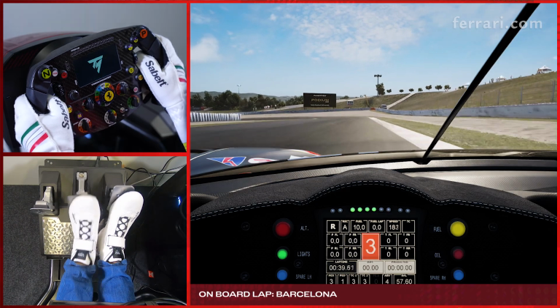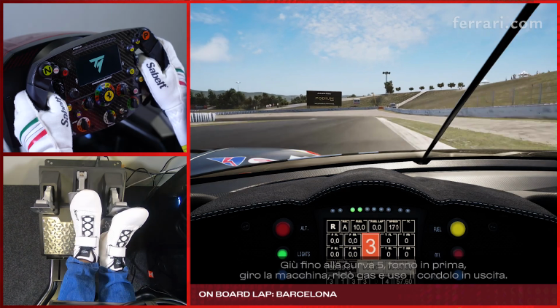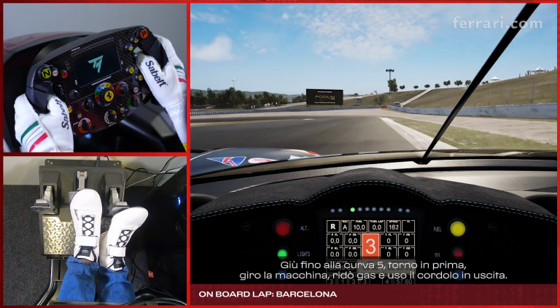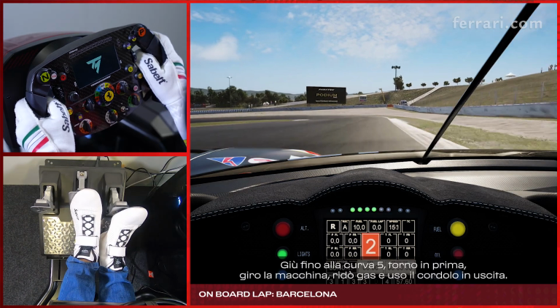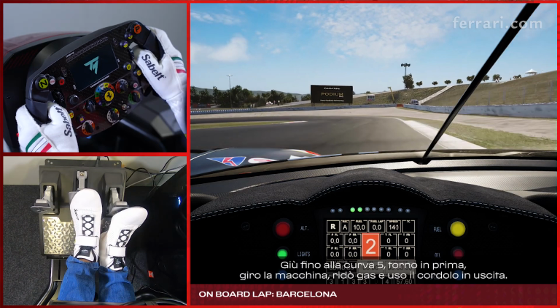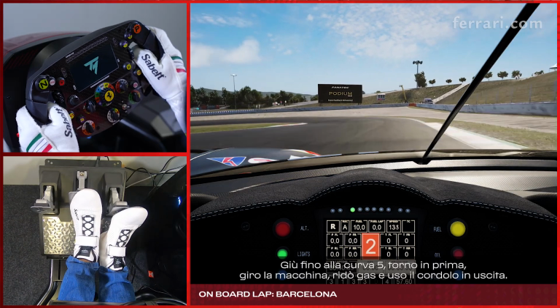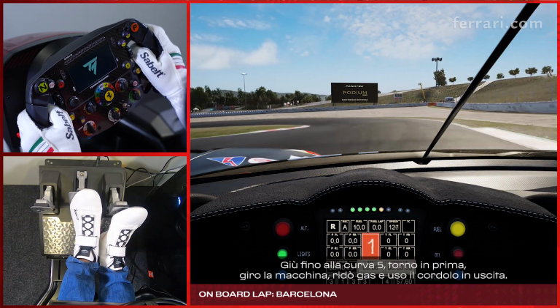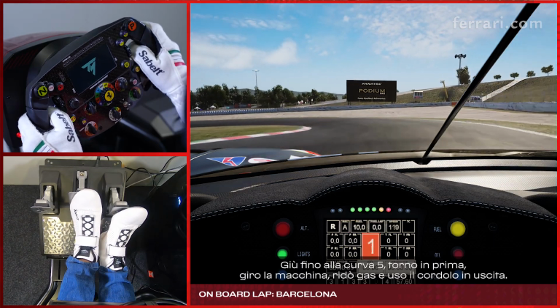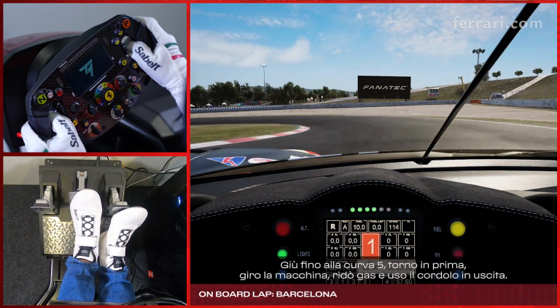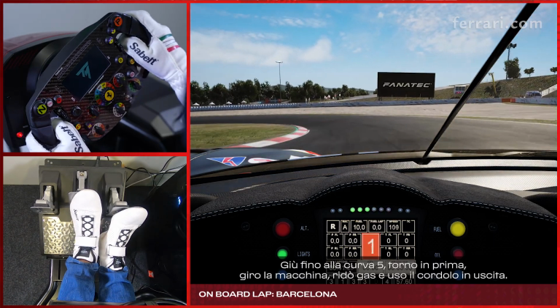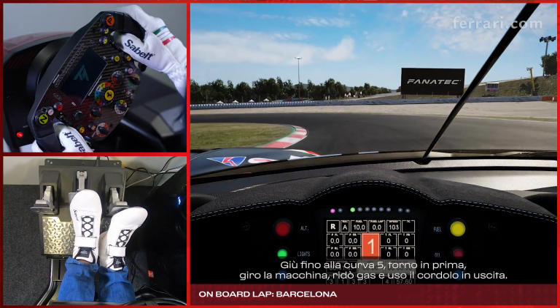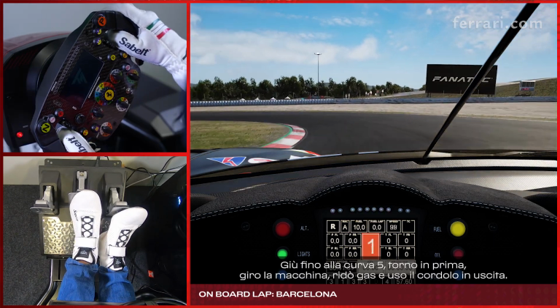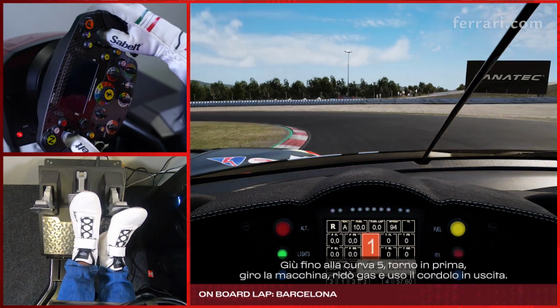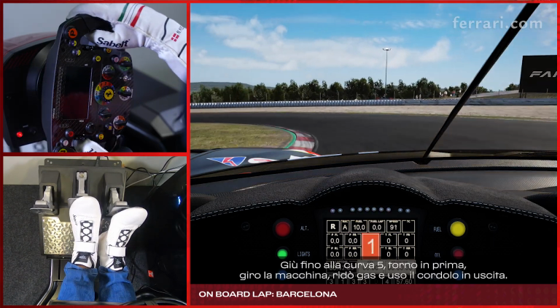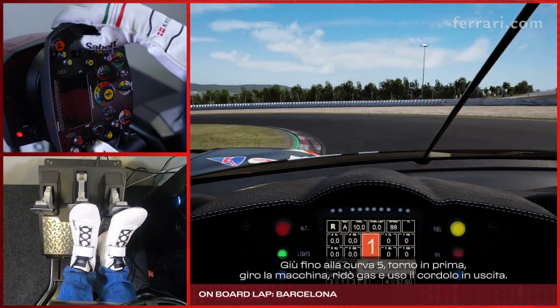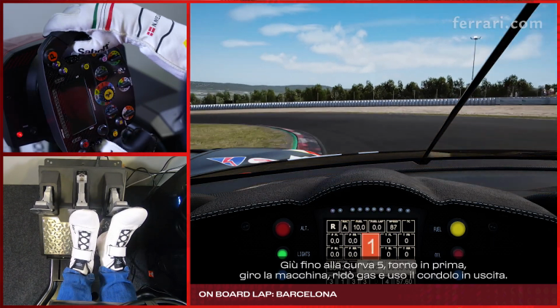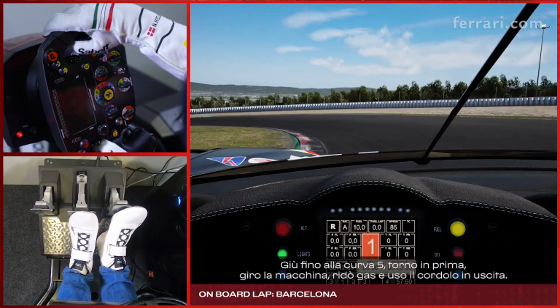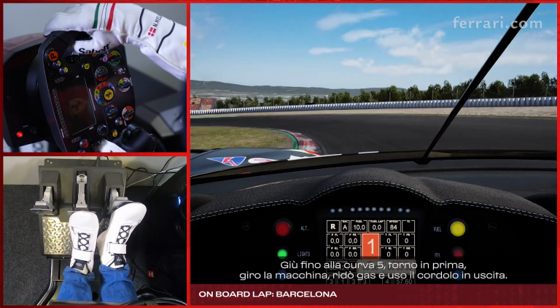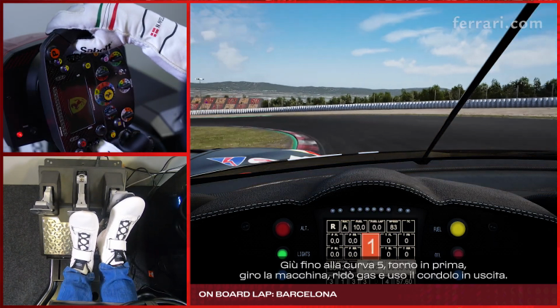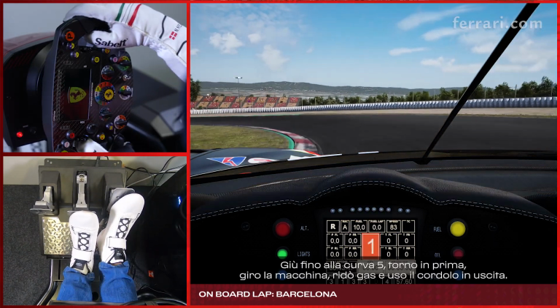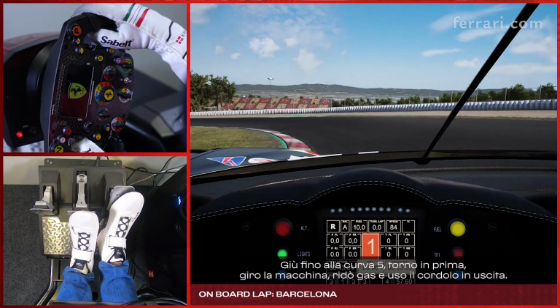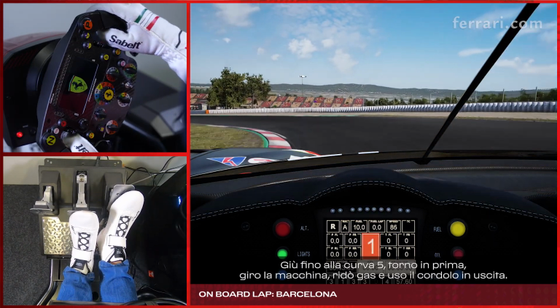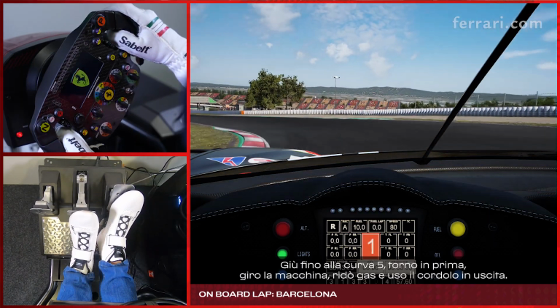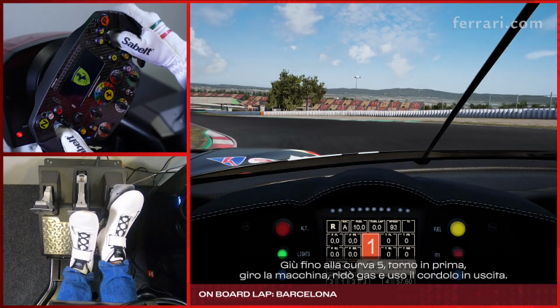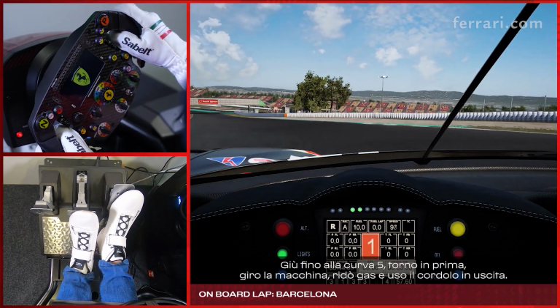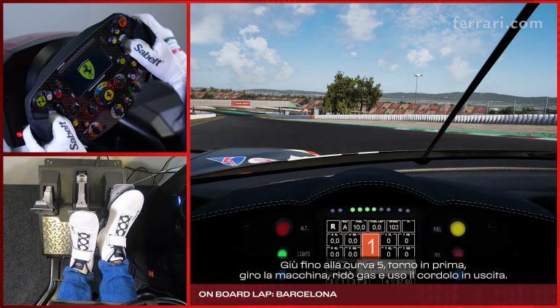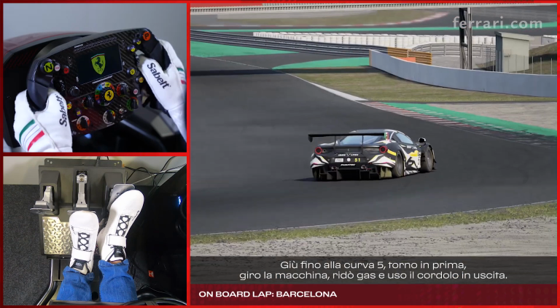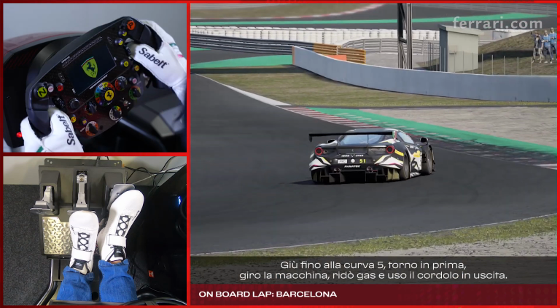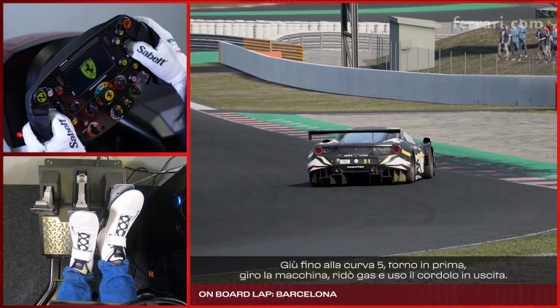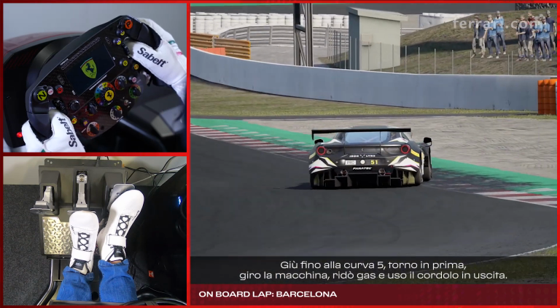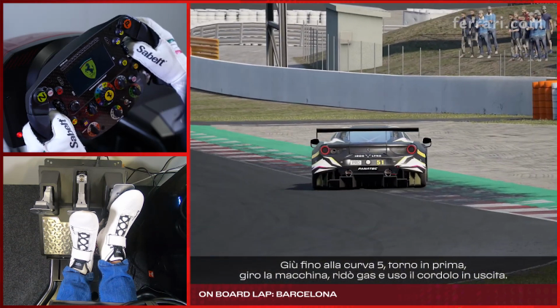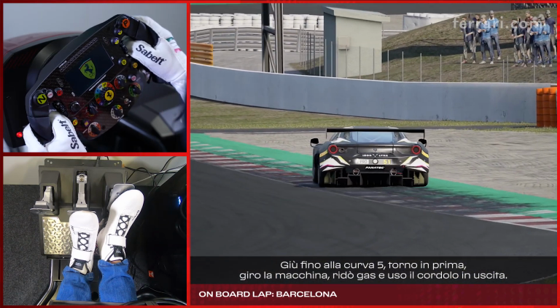Down to turn number 5, back to 1st gear, rotate, back on power and use the curb on the exit.